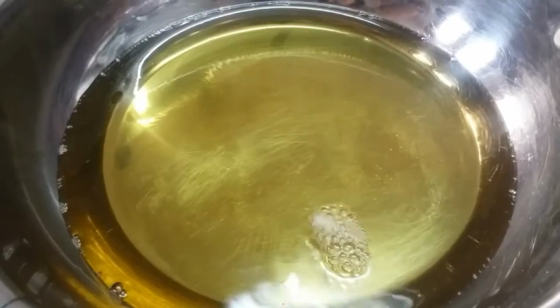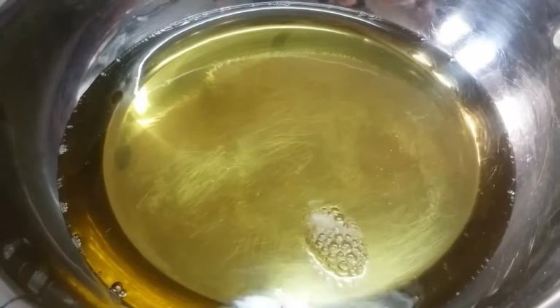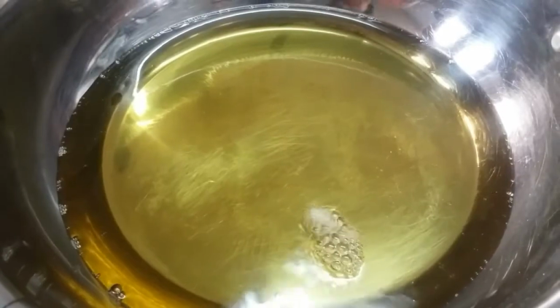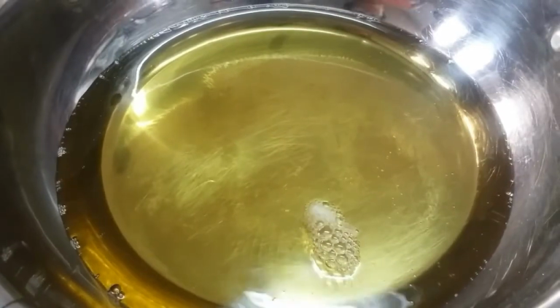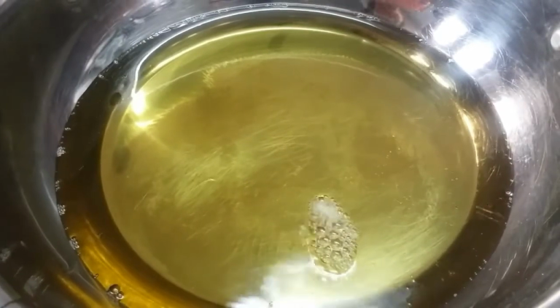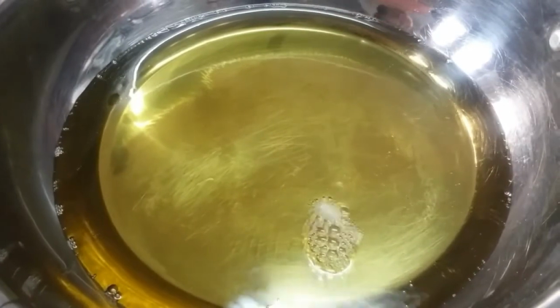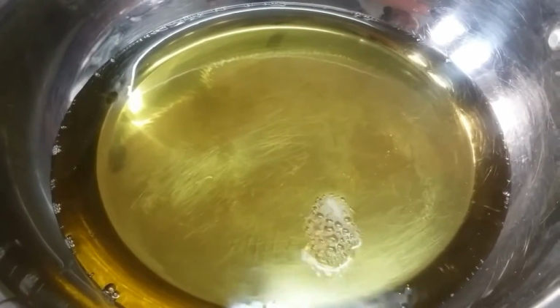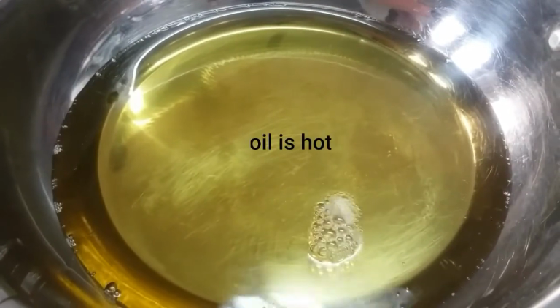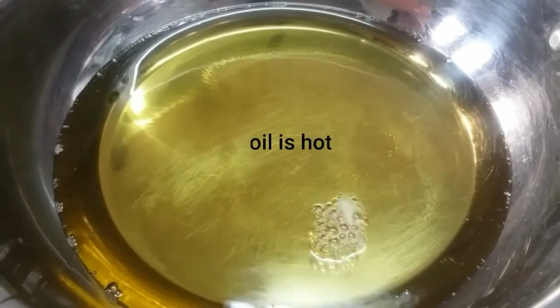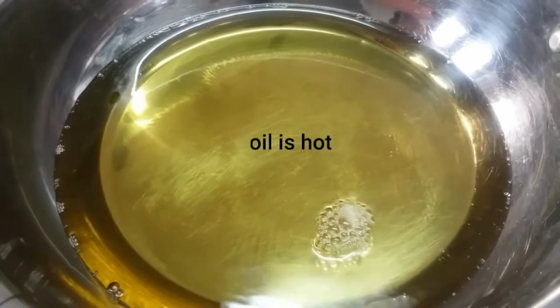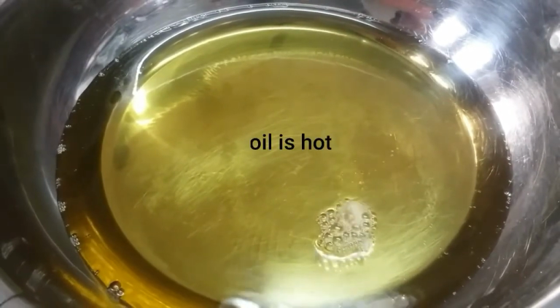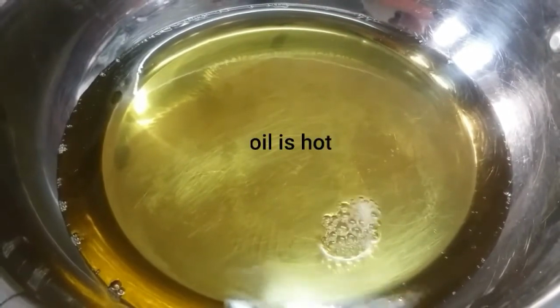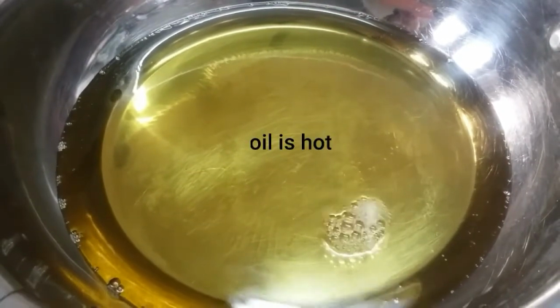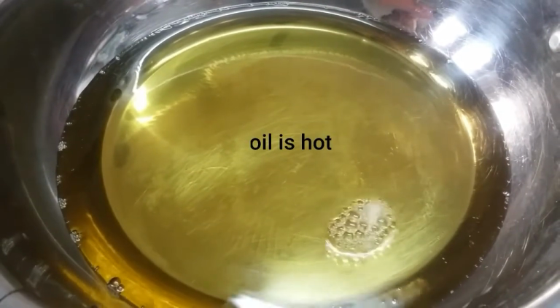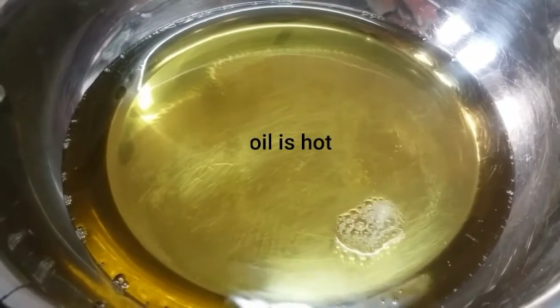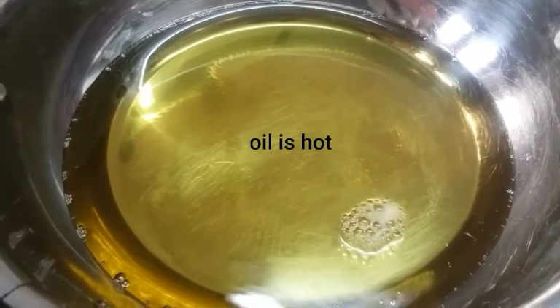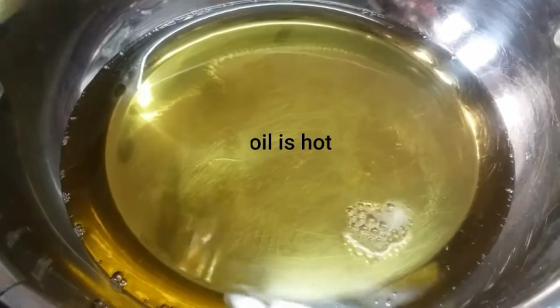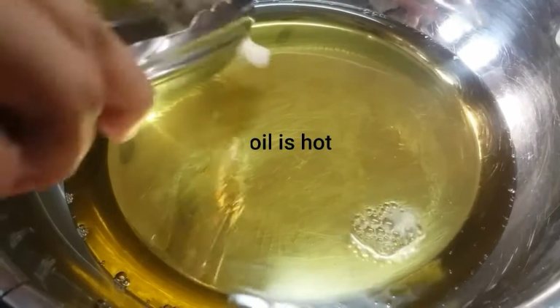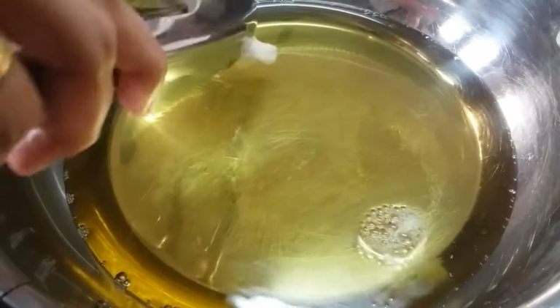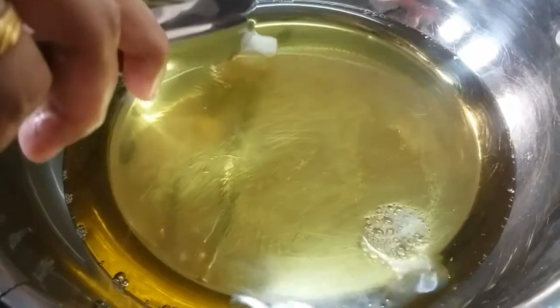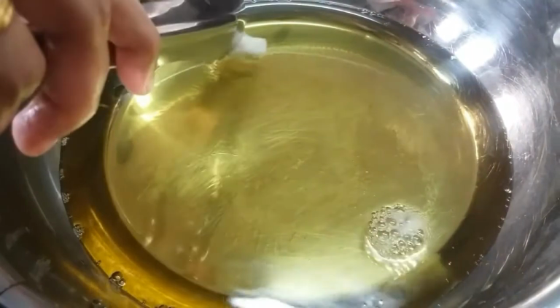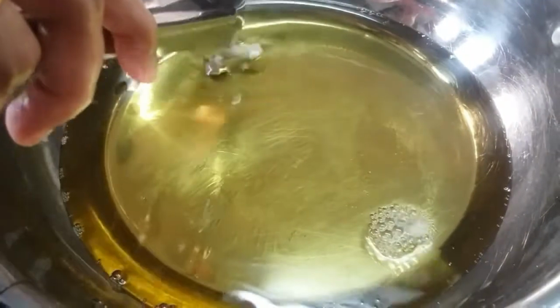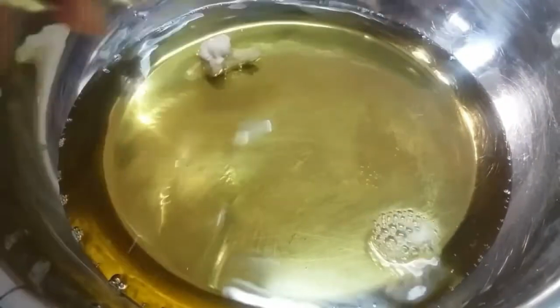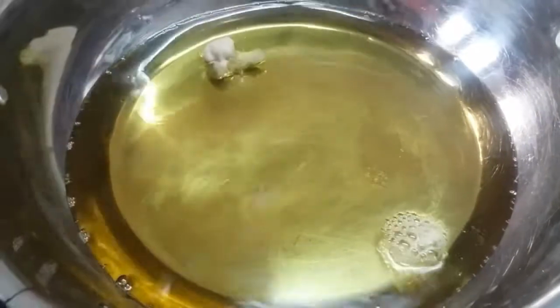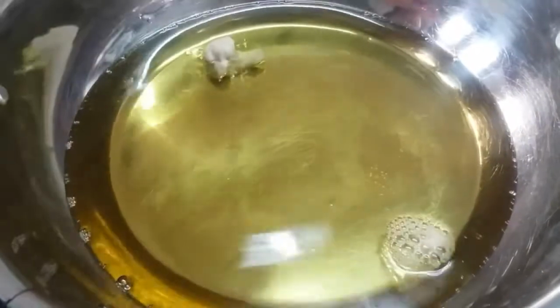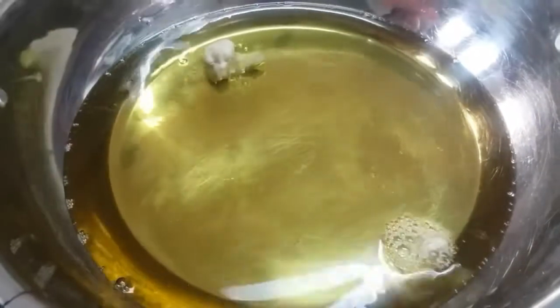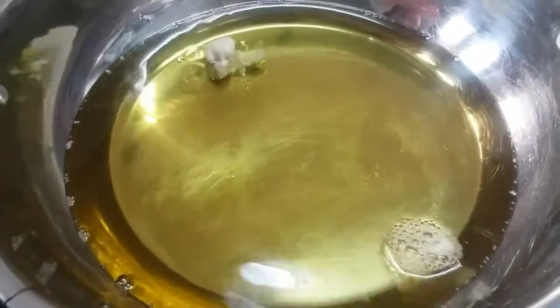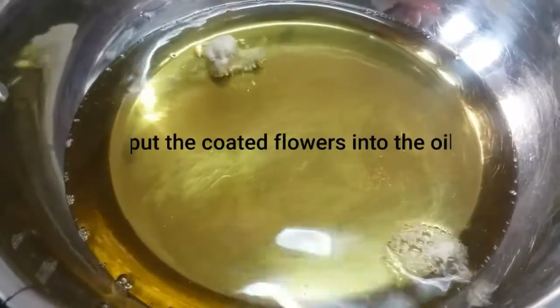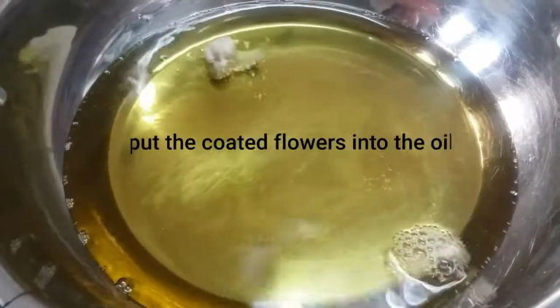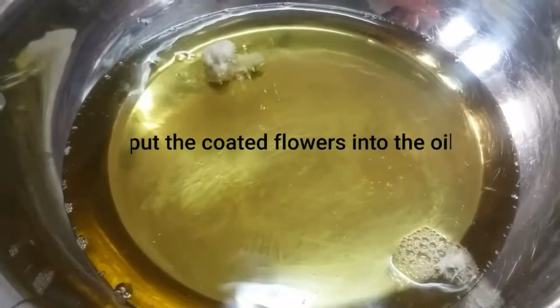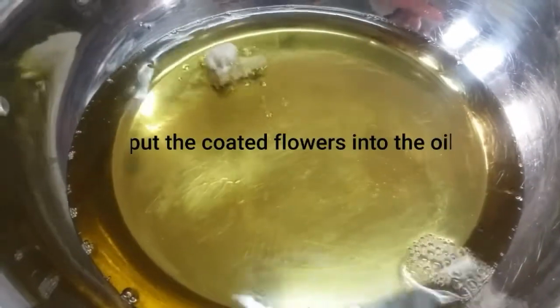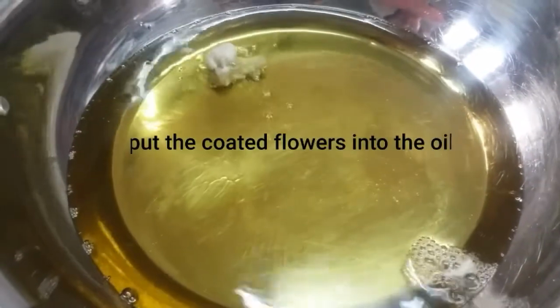Now the oil is hot. Cook the cauliflower in medium flame.